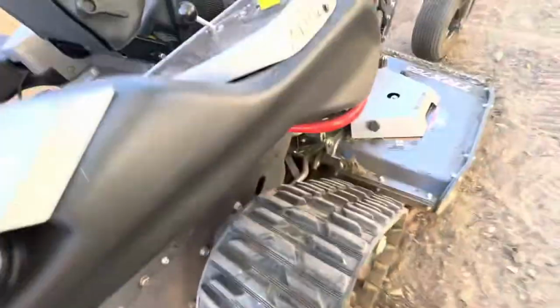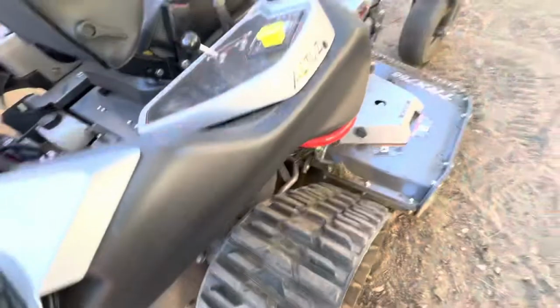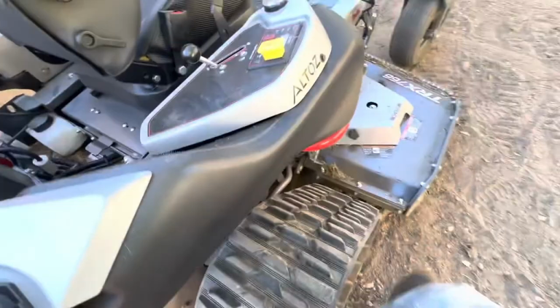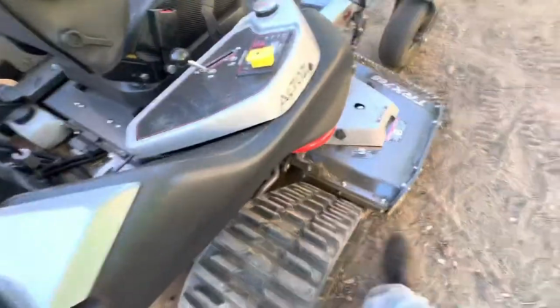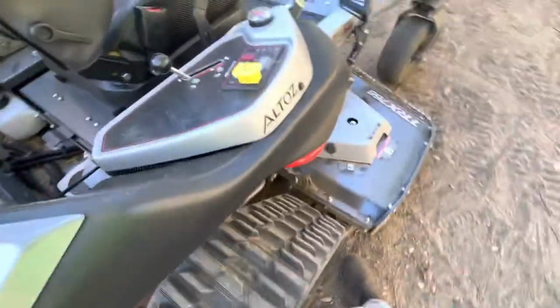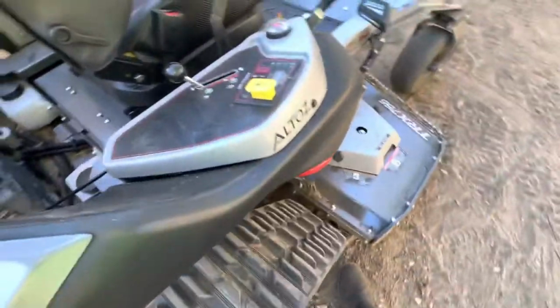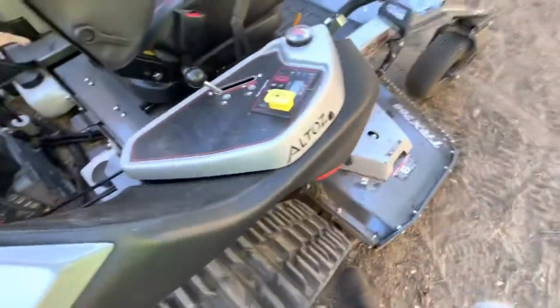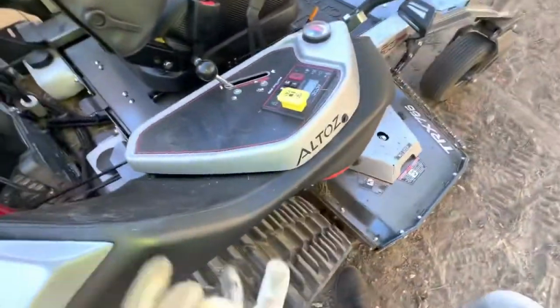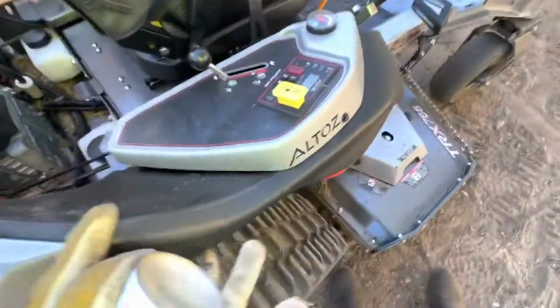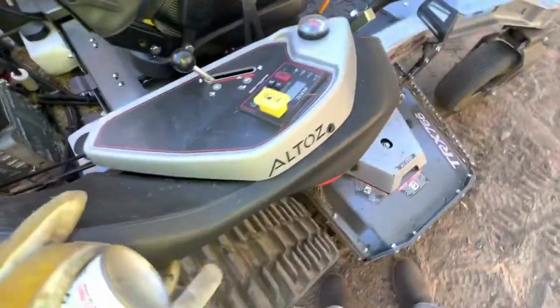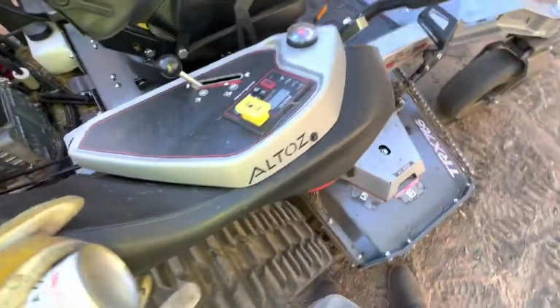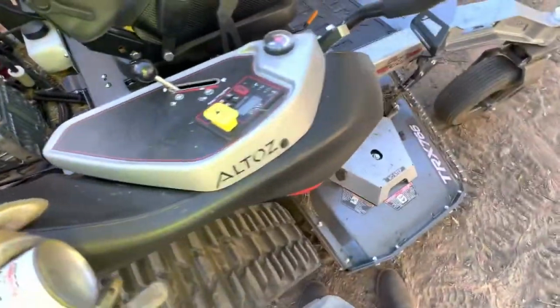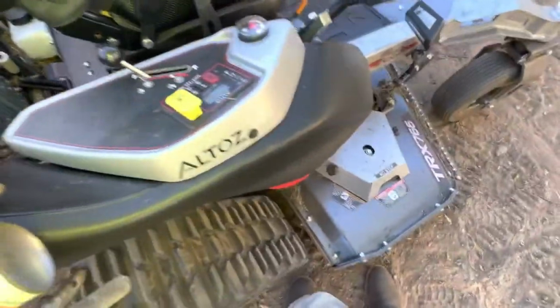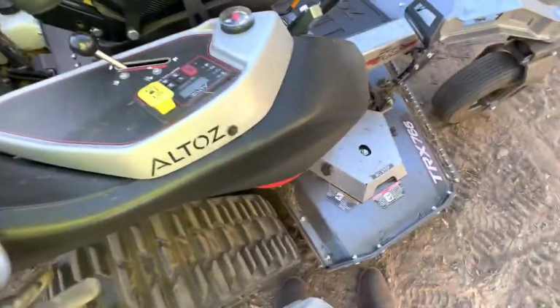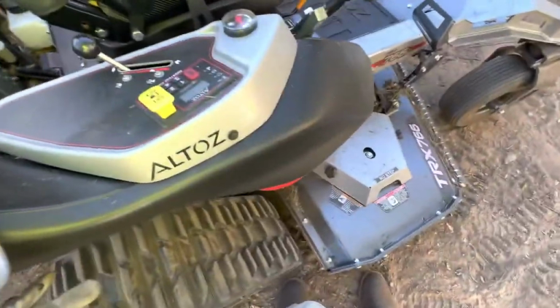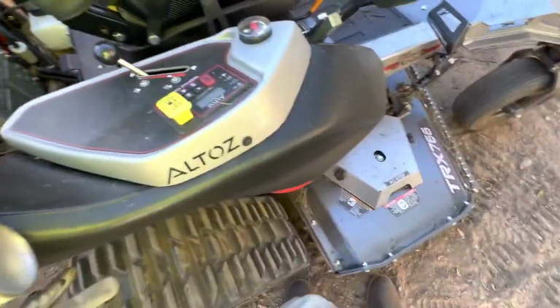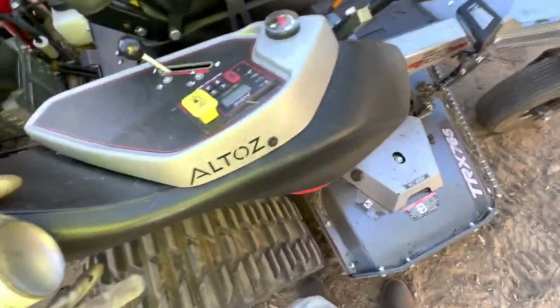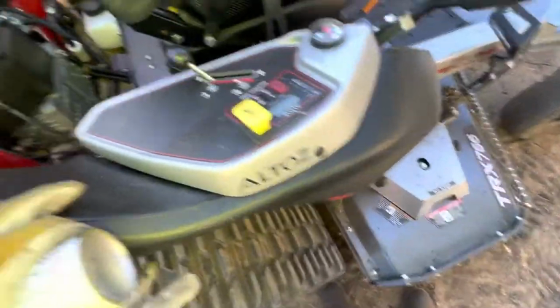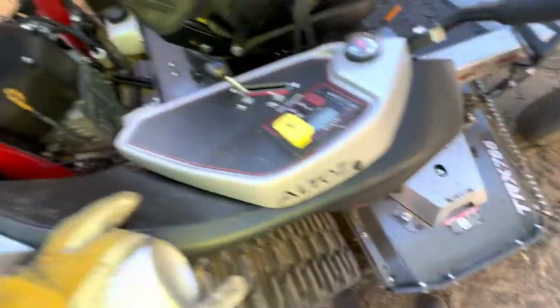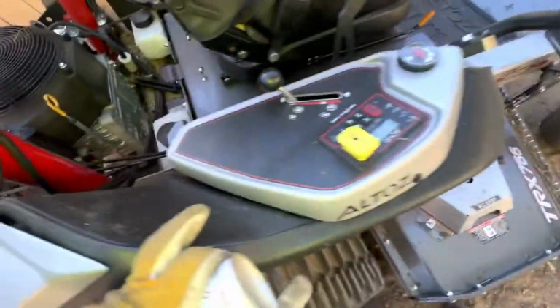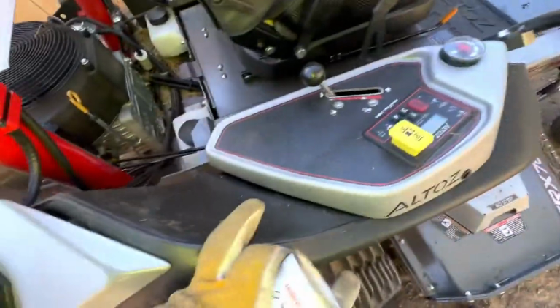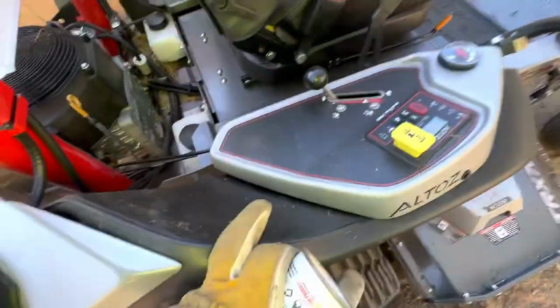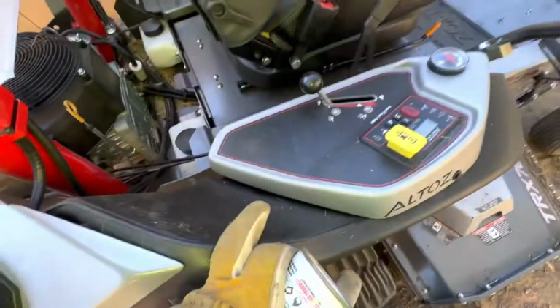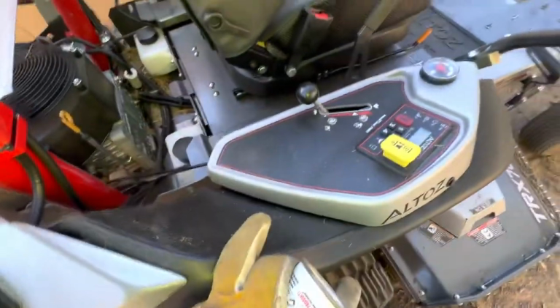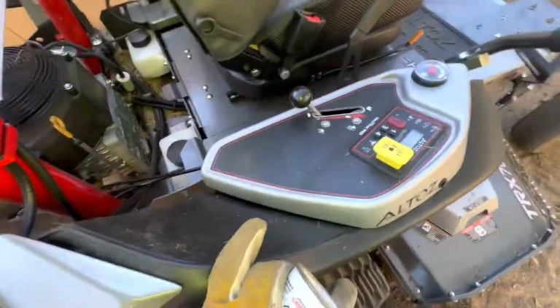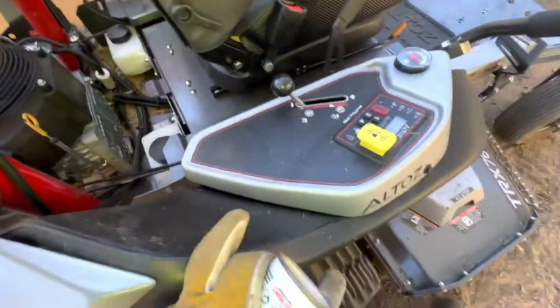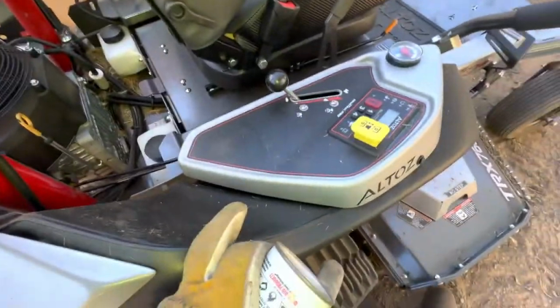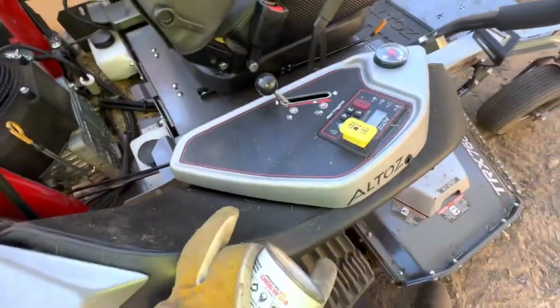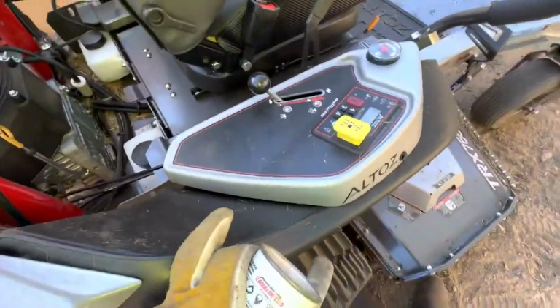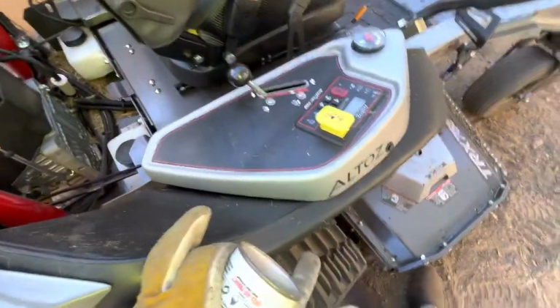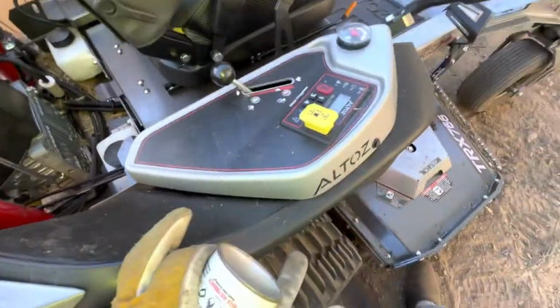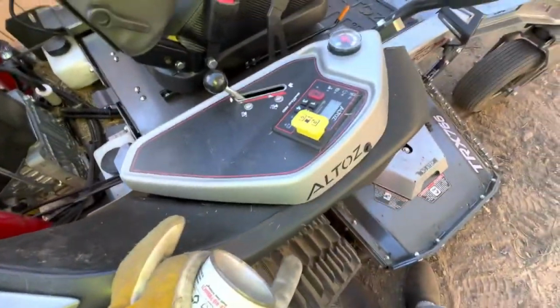There's your oil cooler right there. This is really a nice engine — I've heard a lot of good things about the Vanguard. If you guys want to leave some comments about dos and don'ts or your experience with this engine, I'm really curious.